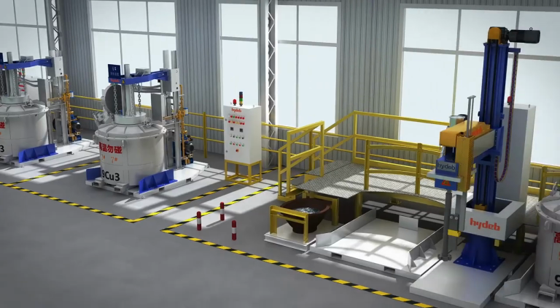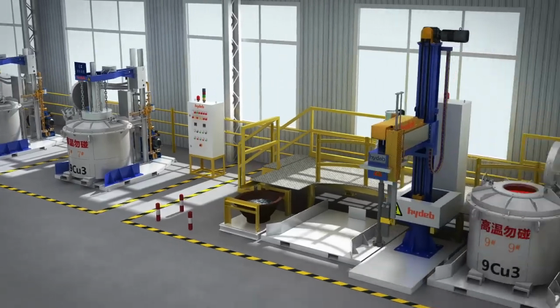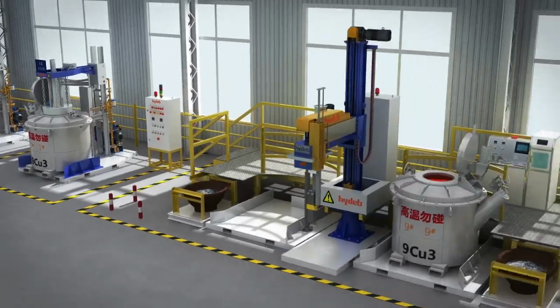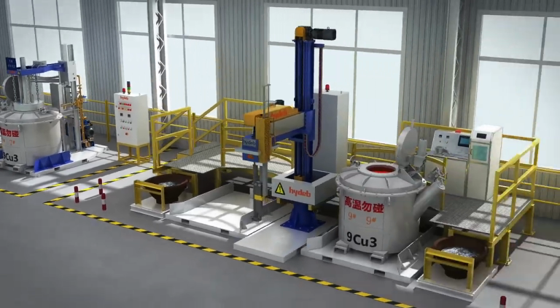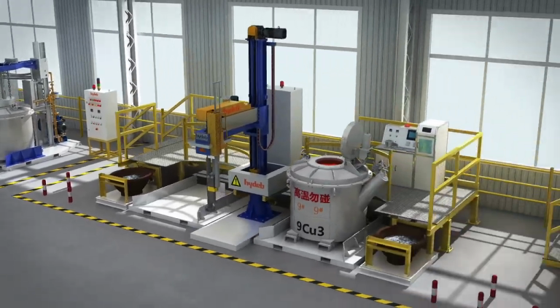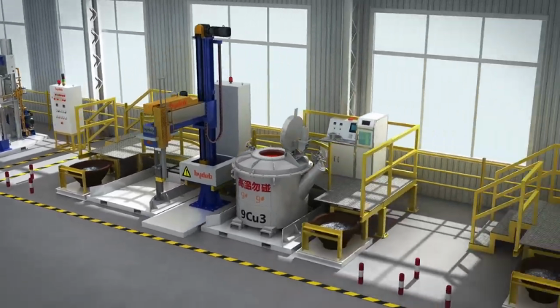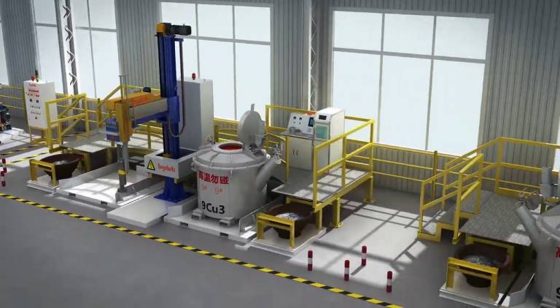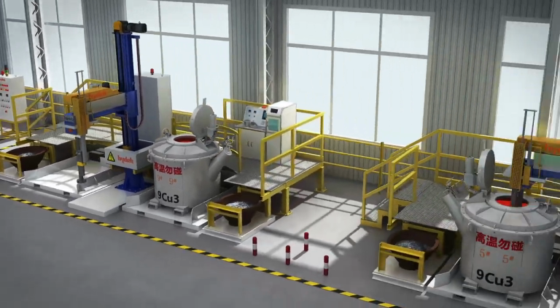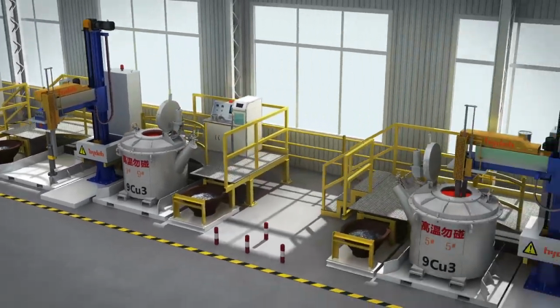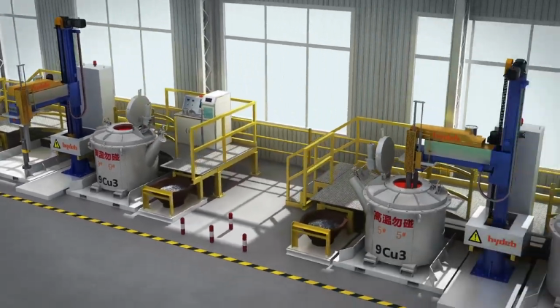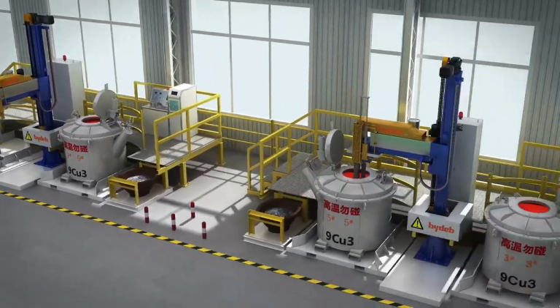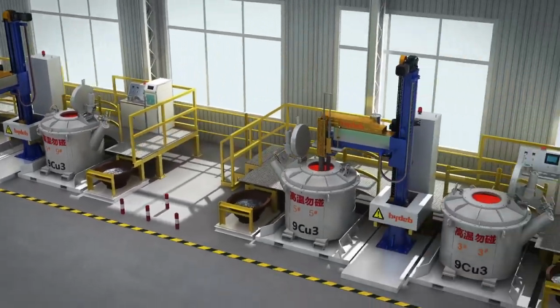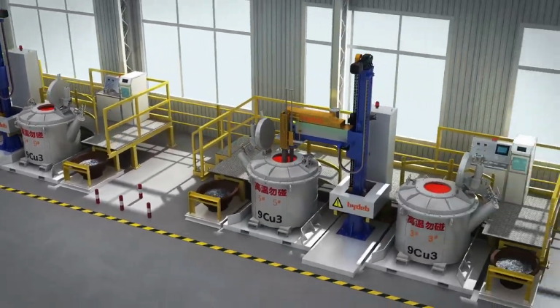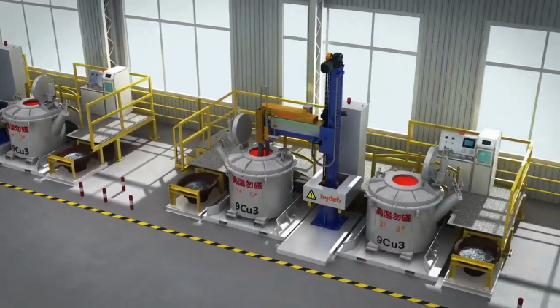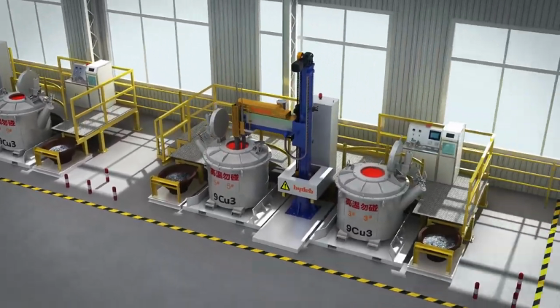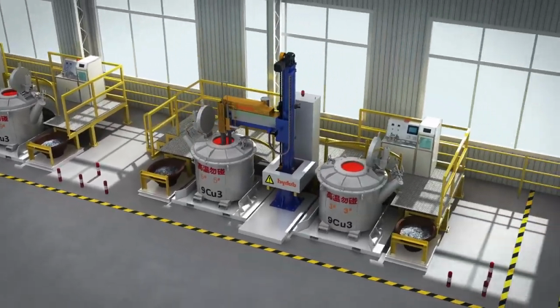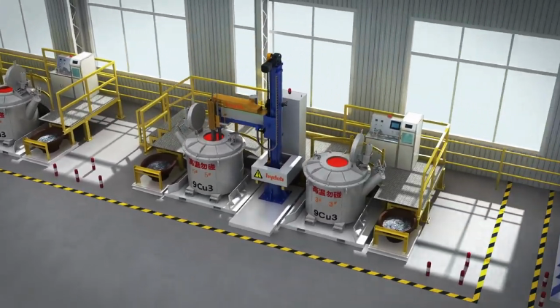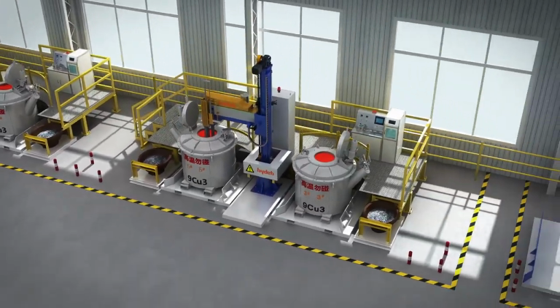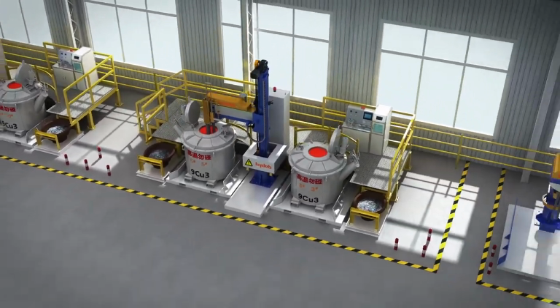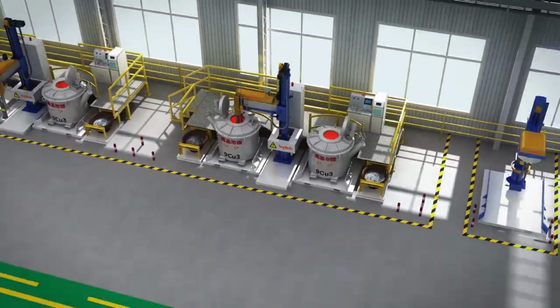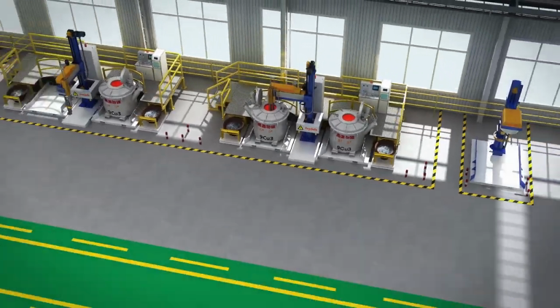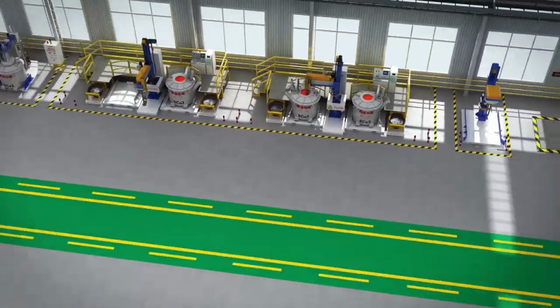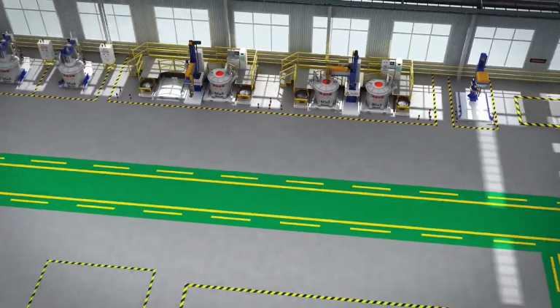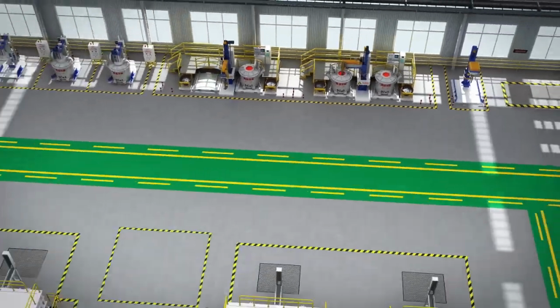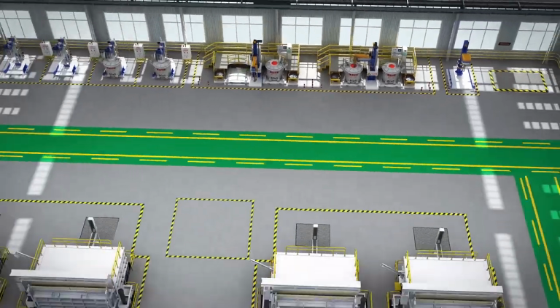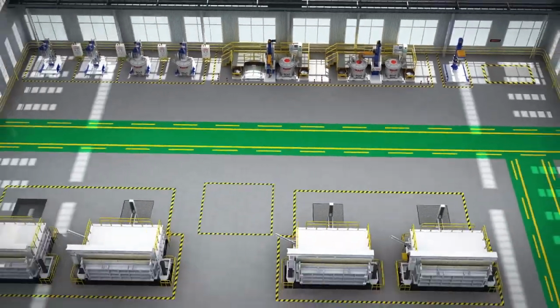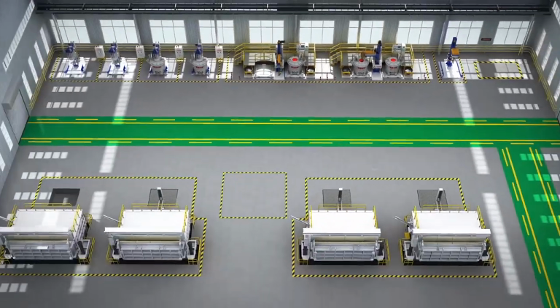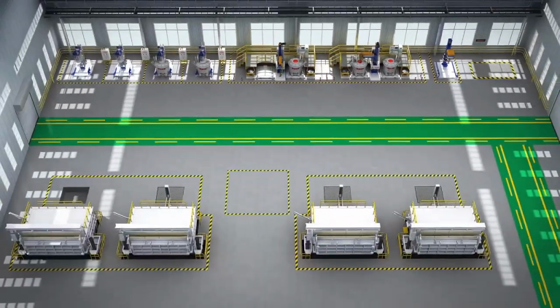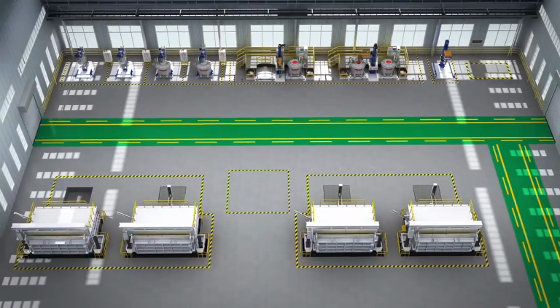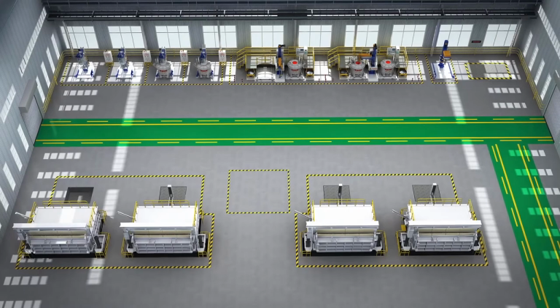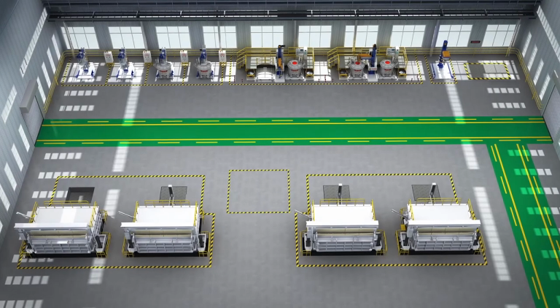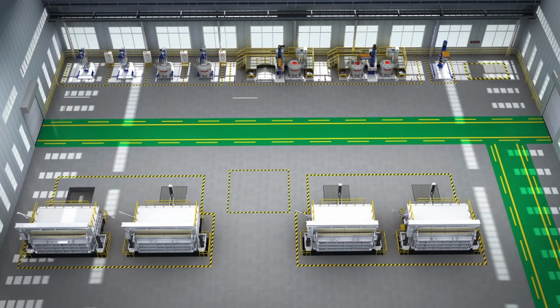Direct supply of molten aluminum in G9 HIDEP Thermotech Company Ltd.